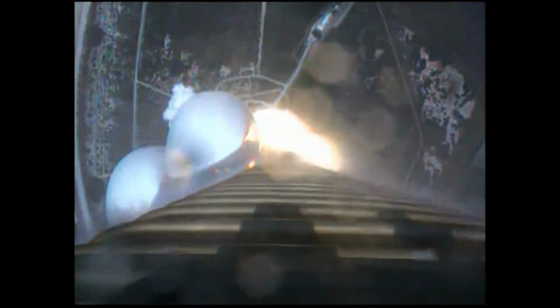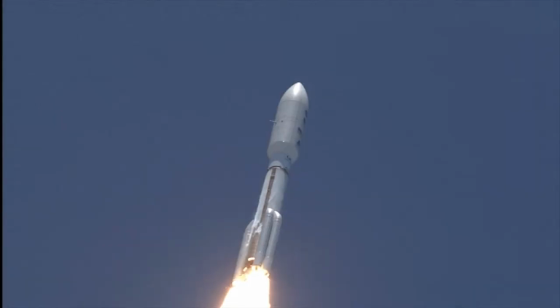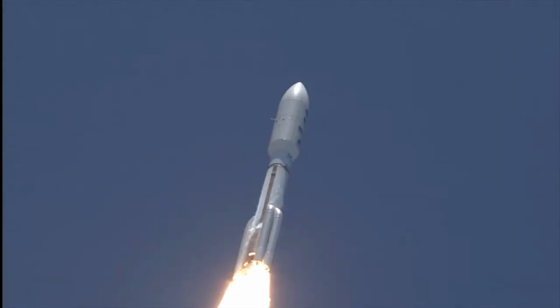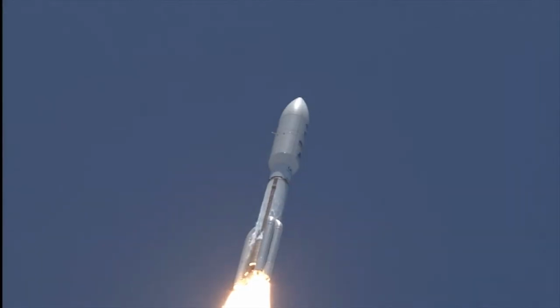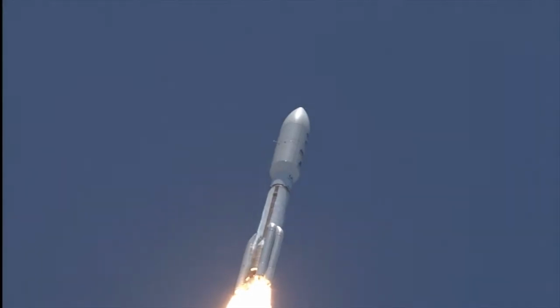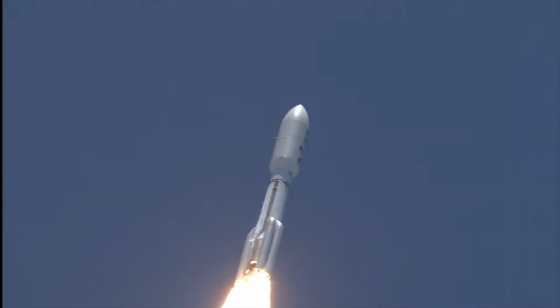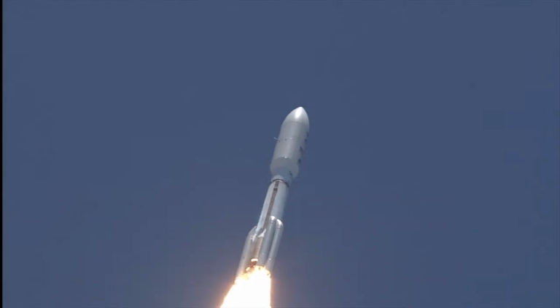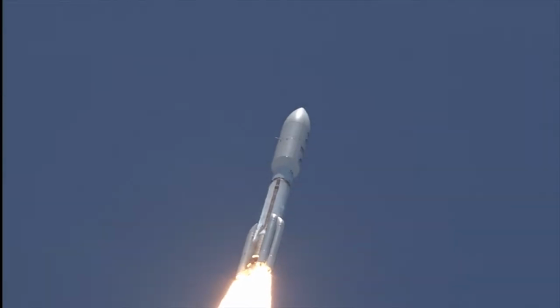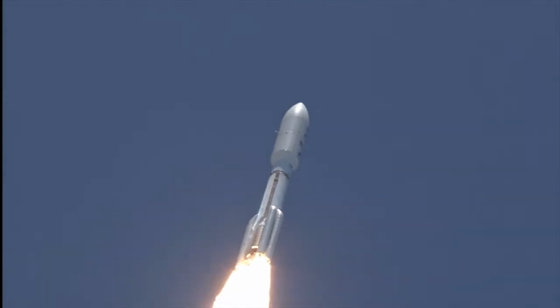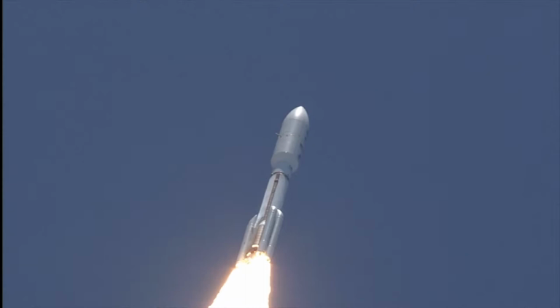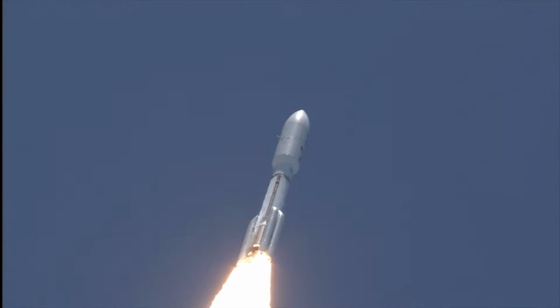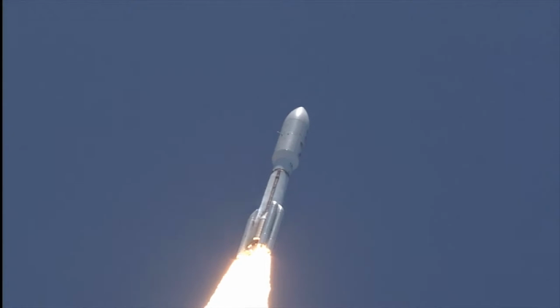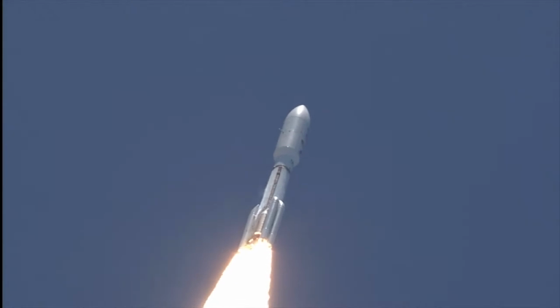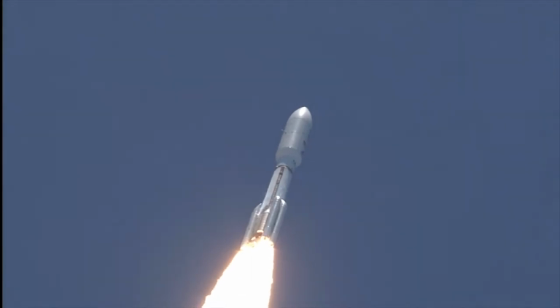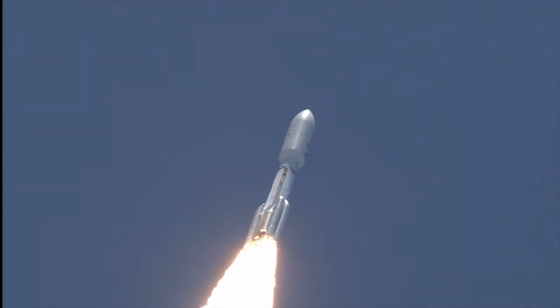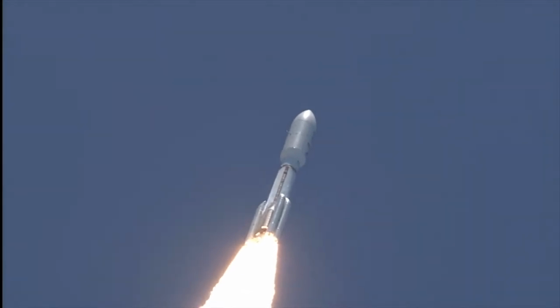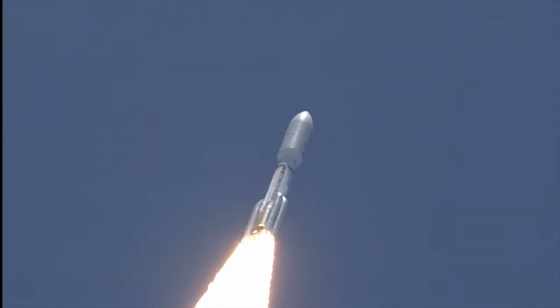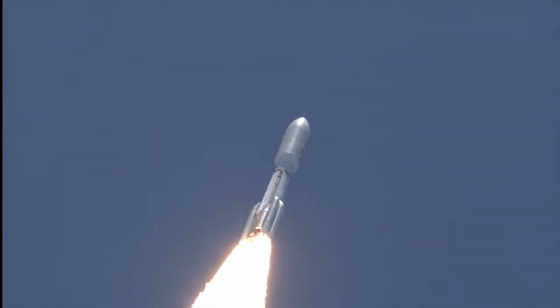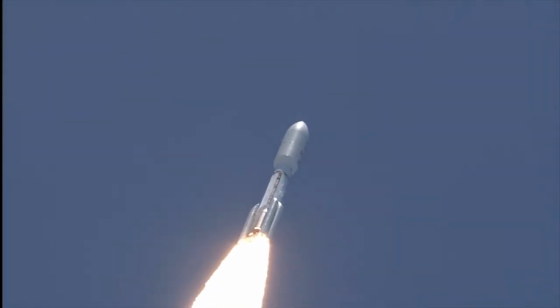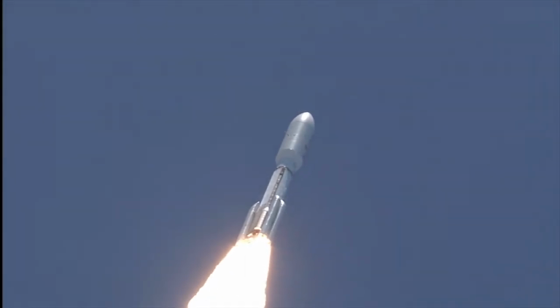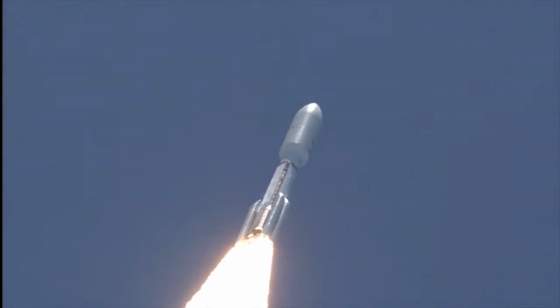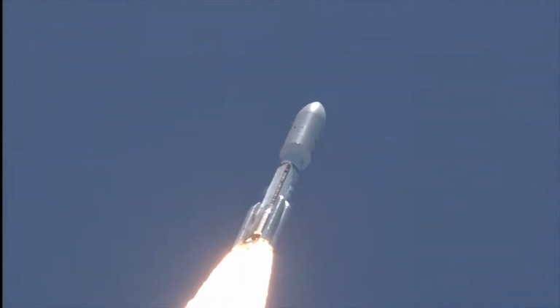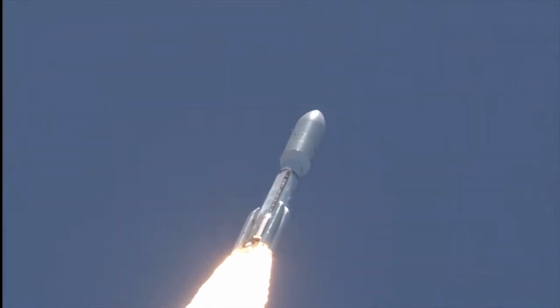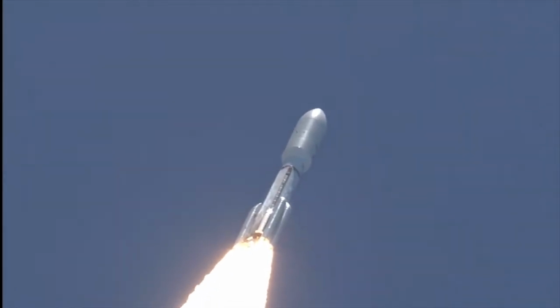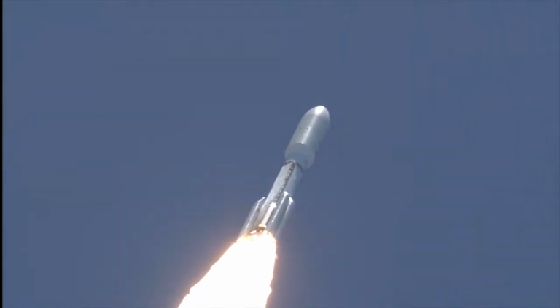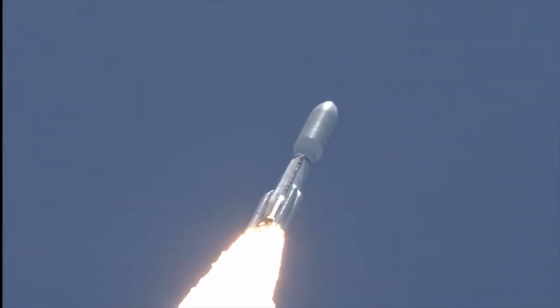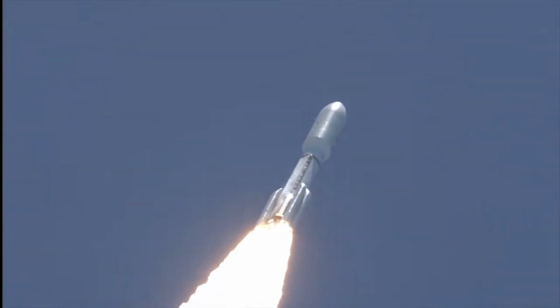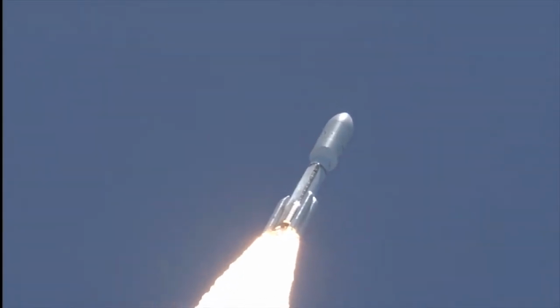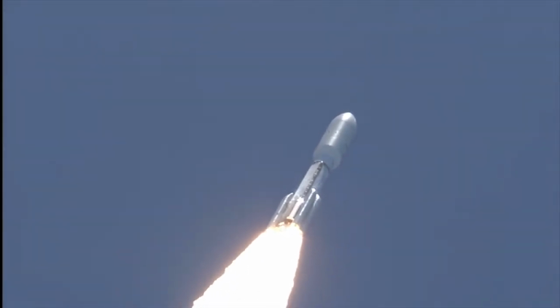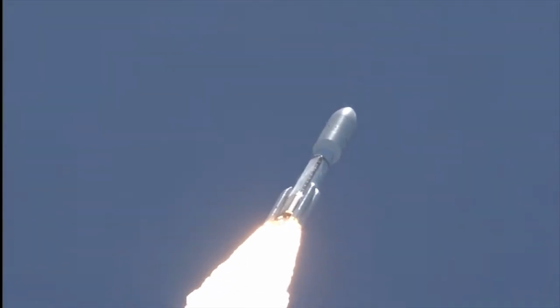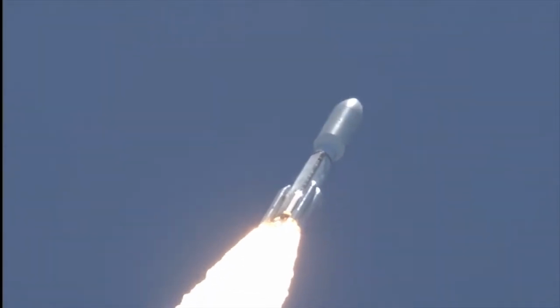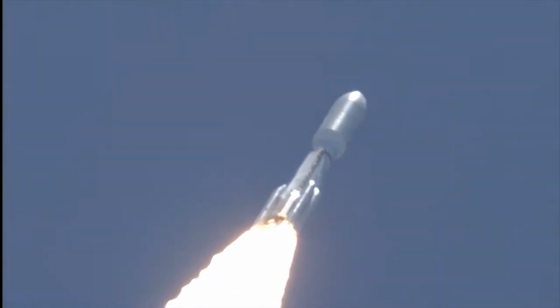SRB chamber pressures have plateaued. Rolling off. Signatures look good. RD-180 operation looks excellent at this point in the flight.